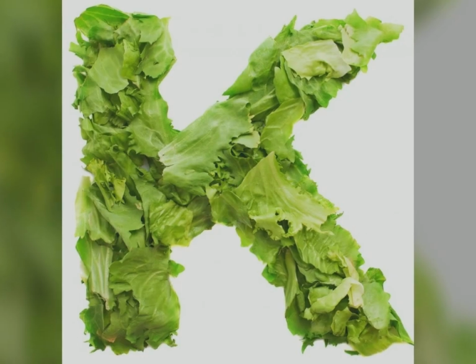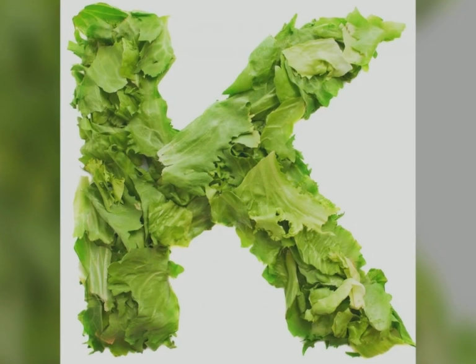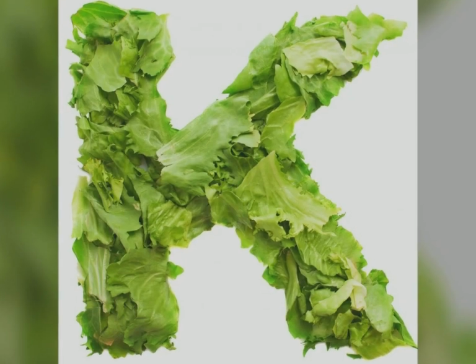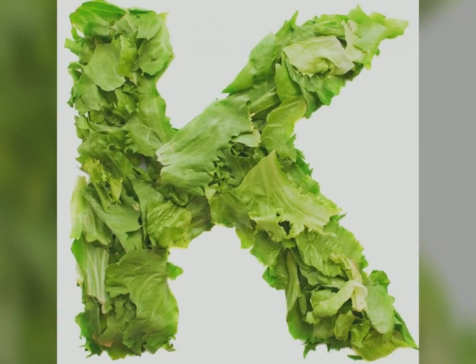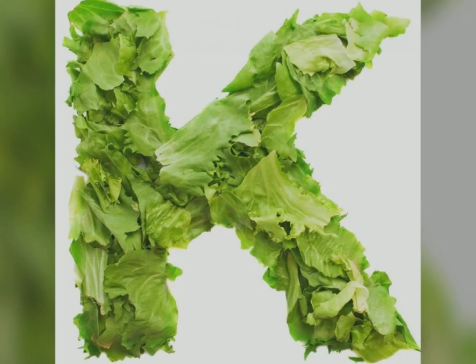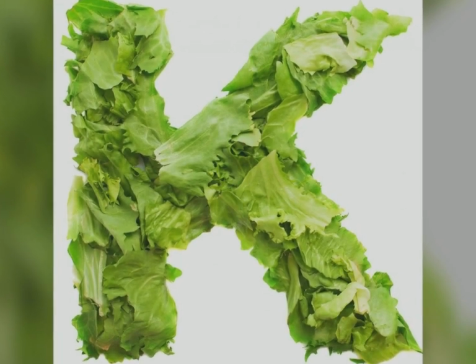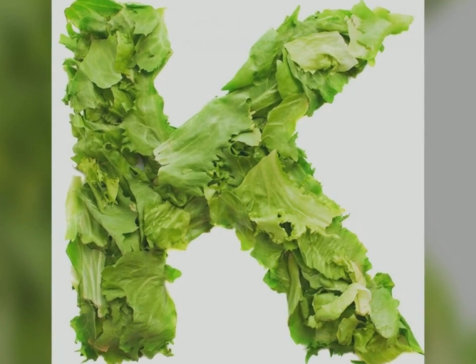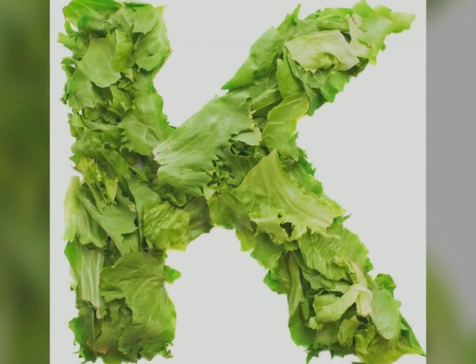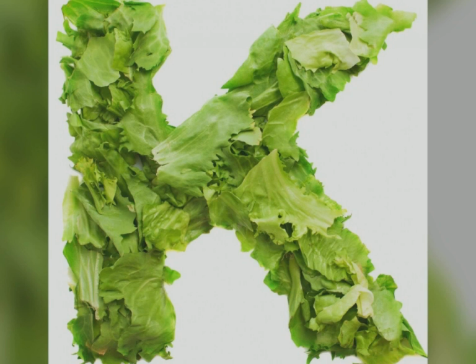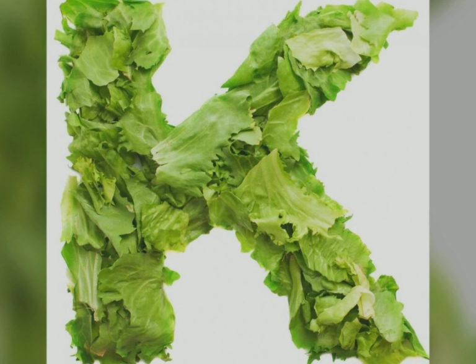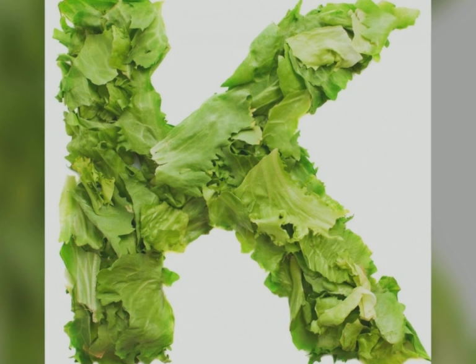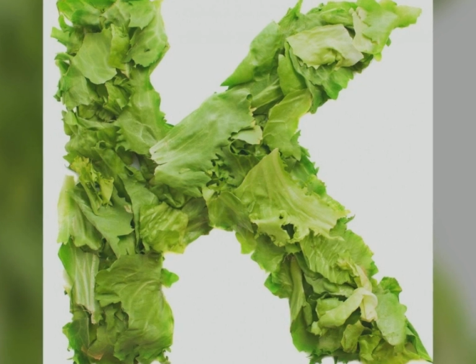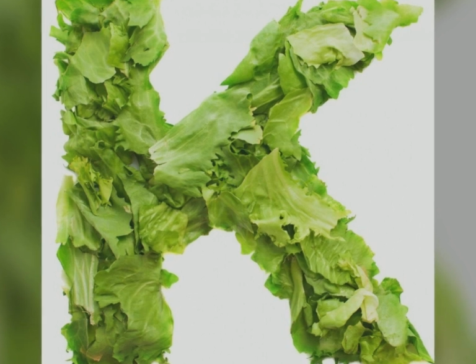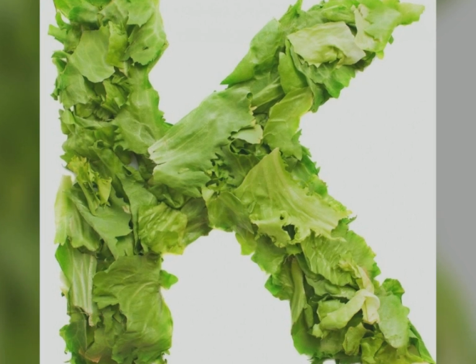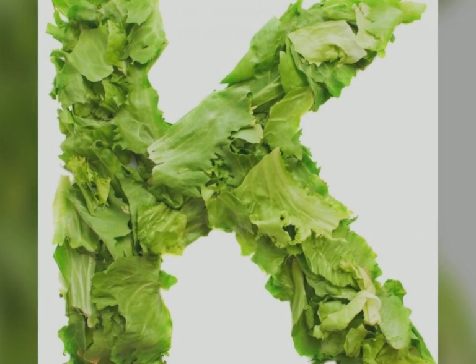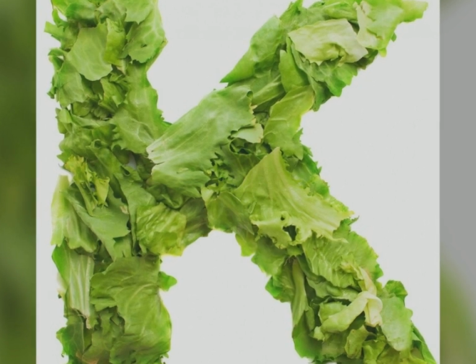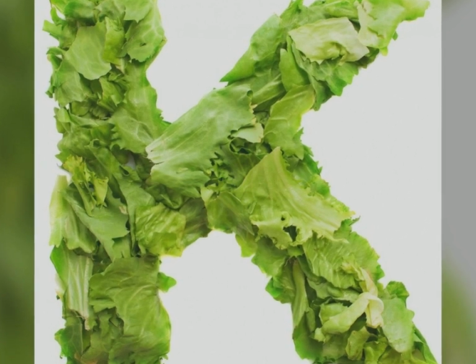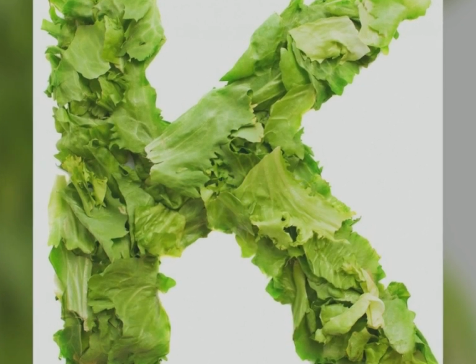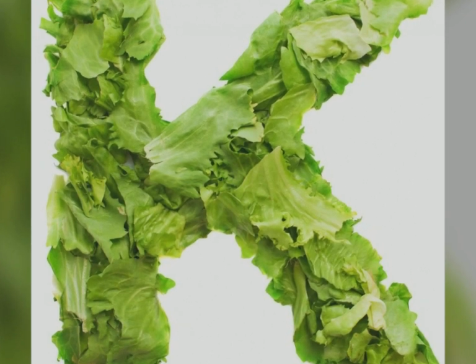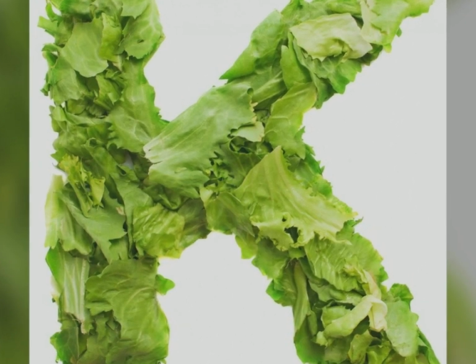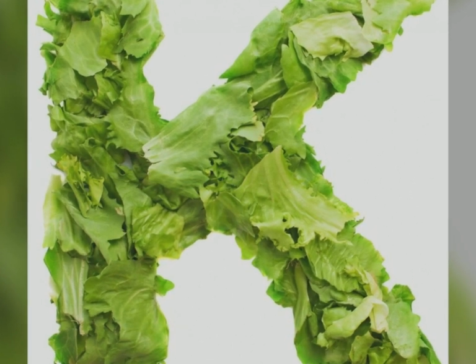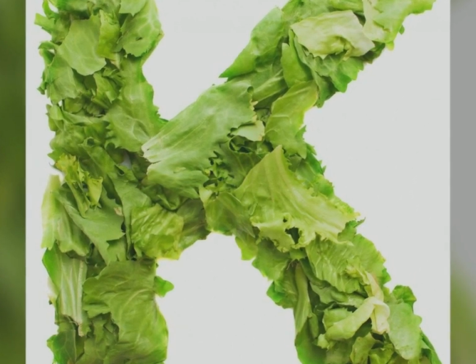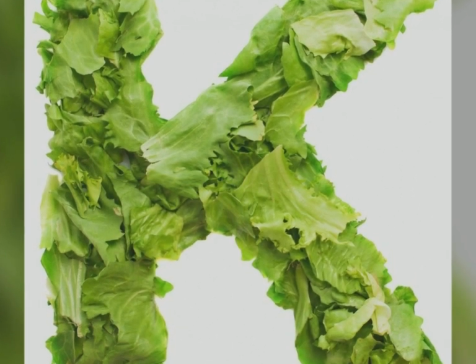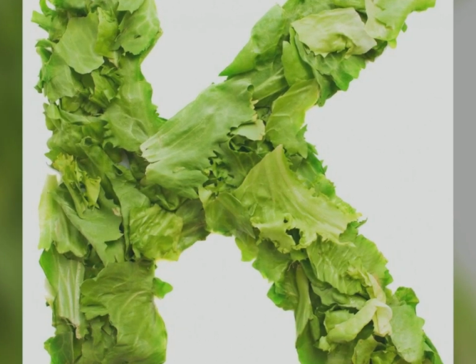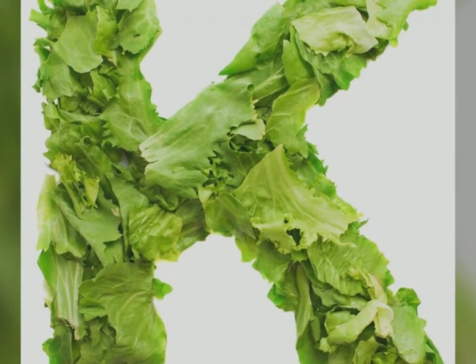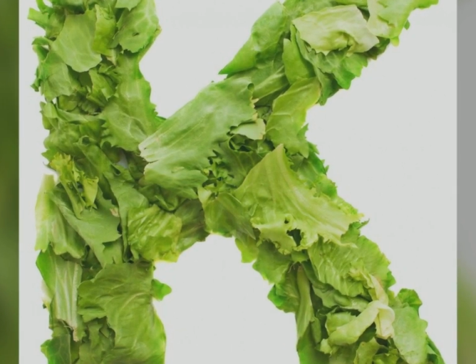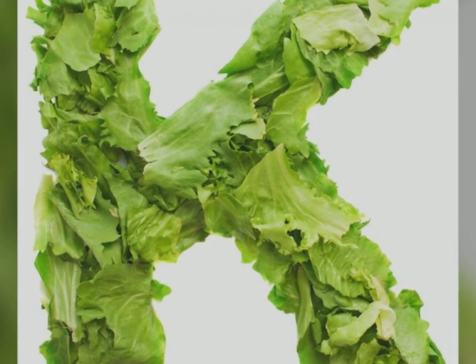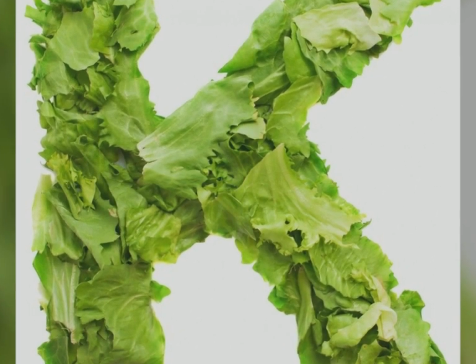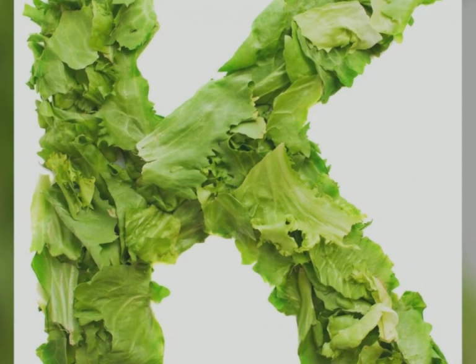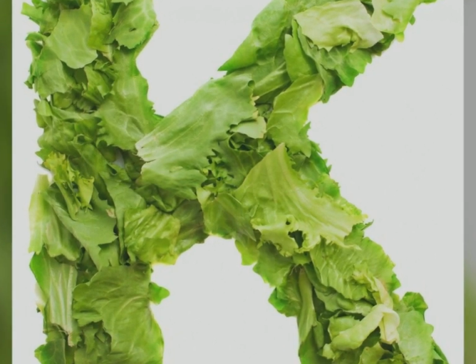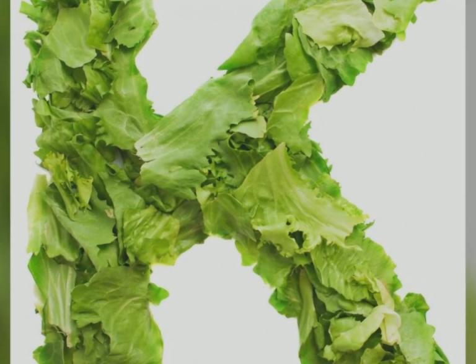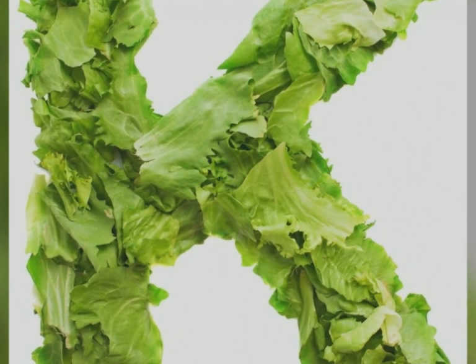Rich source of vitamin K. Persian olive also contains vitamin K, which is useful in clotting blood and reducing bleeding.